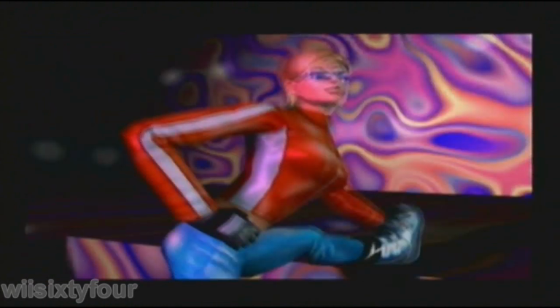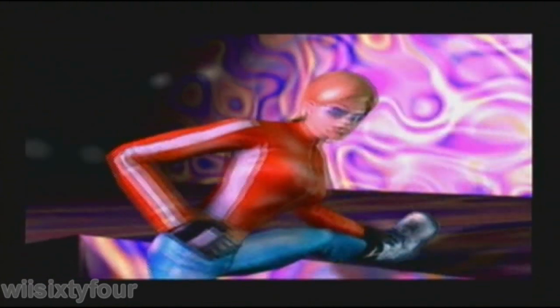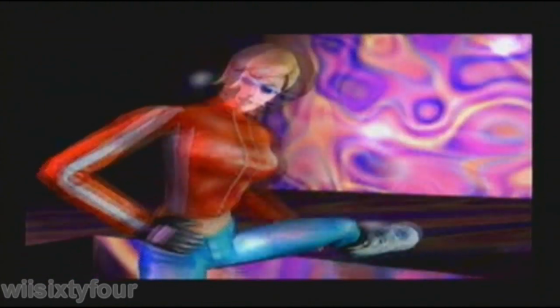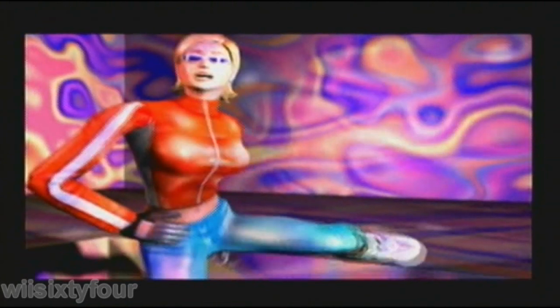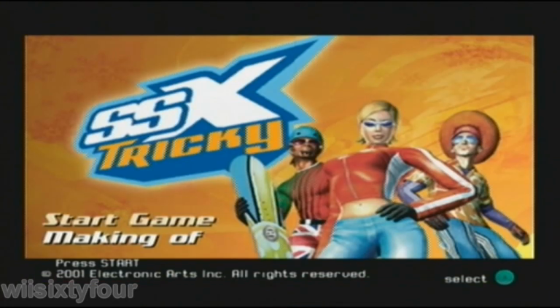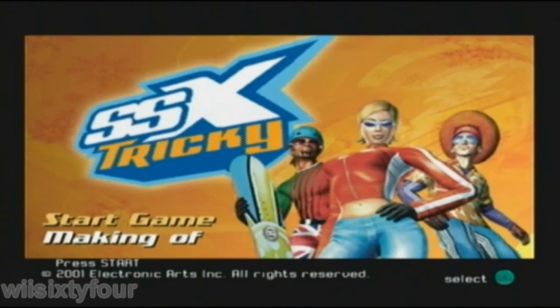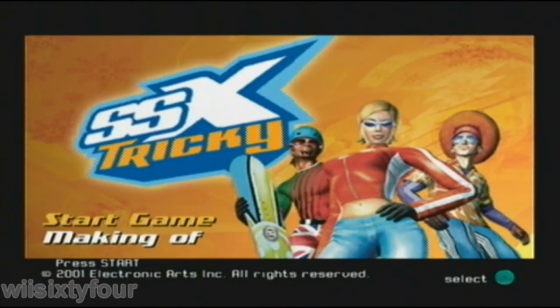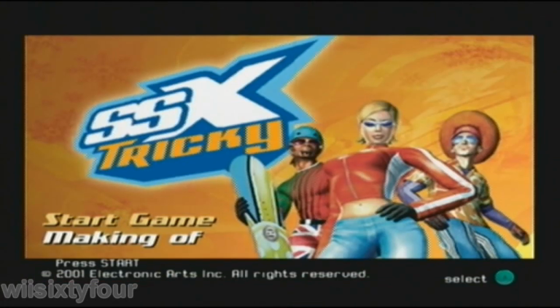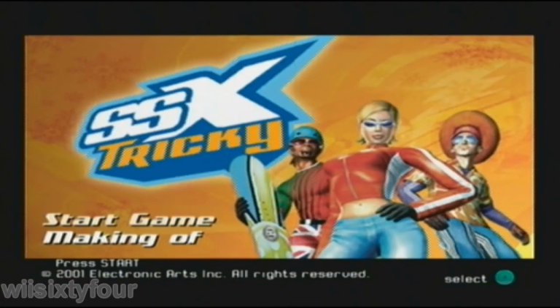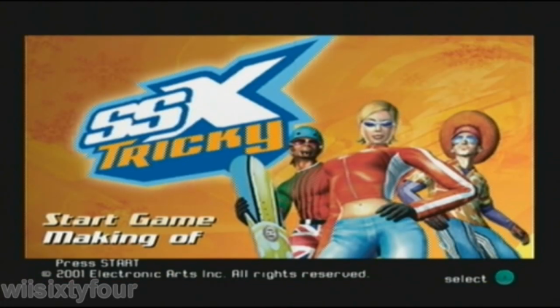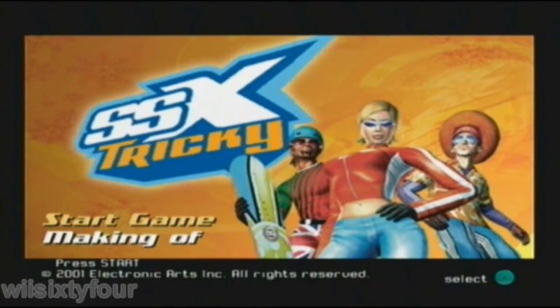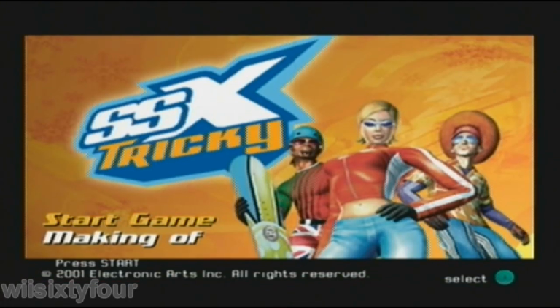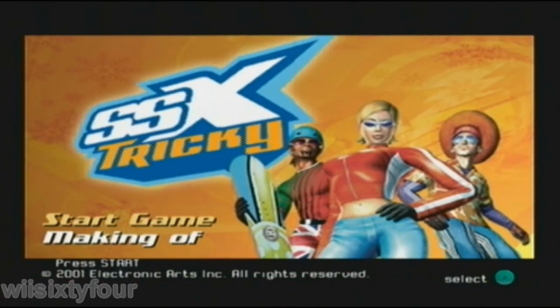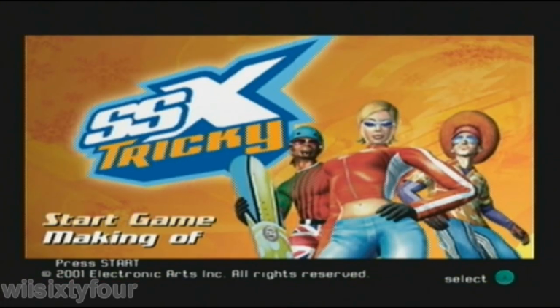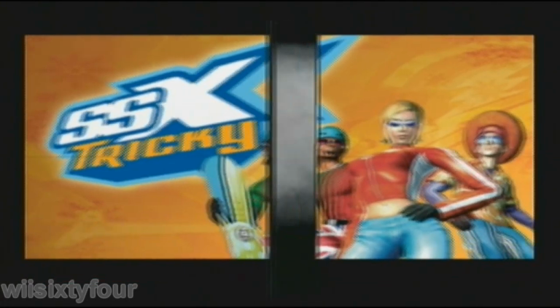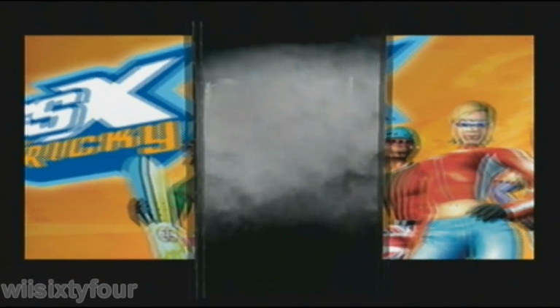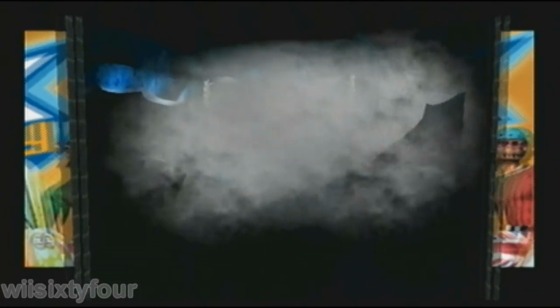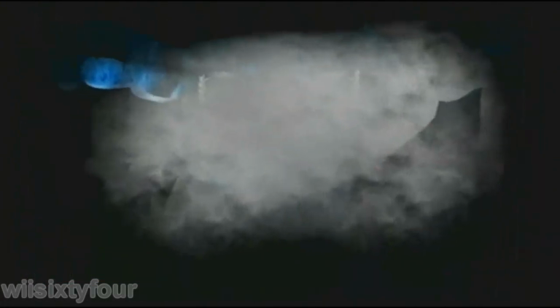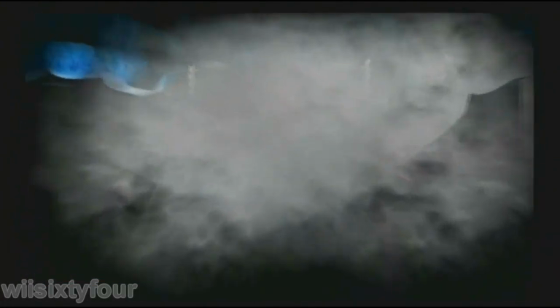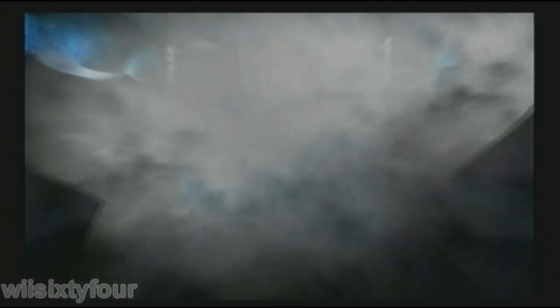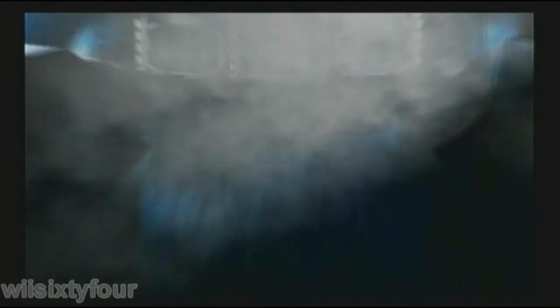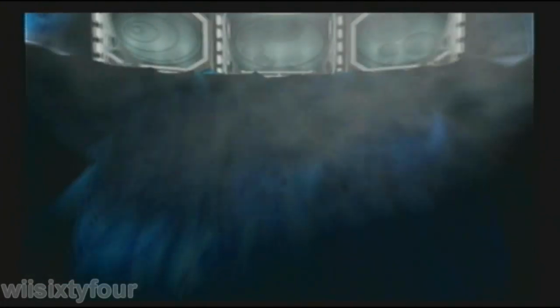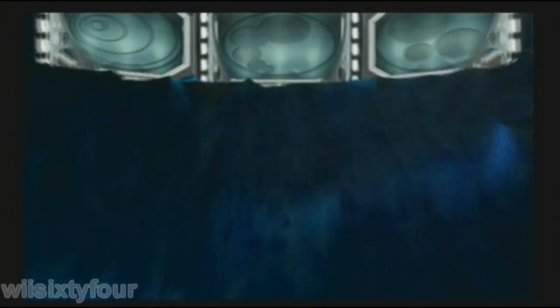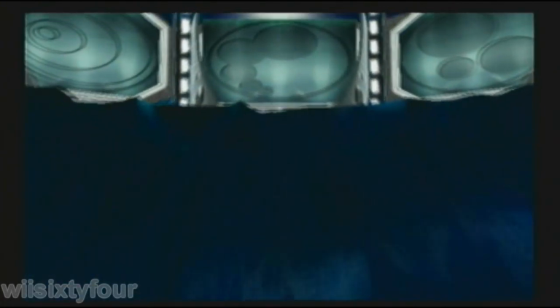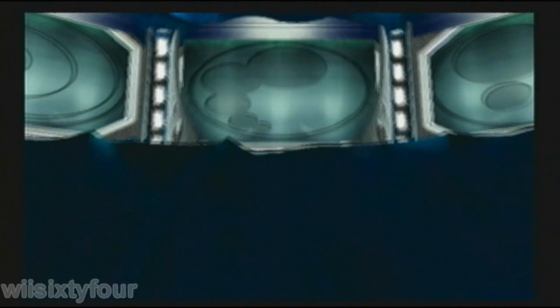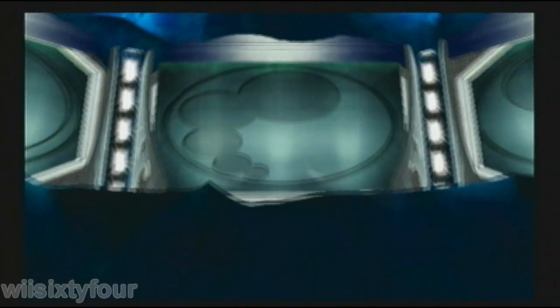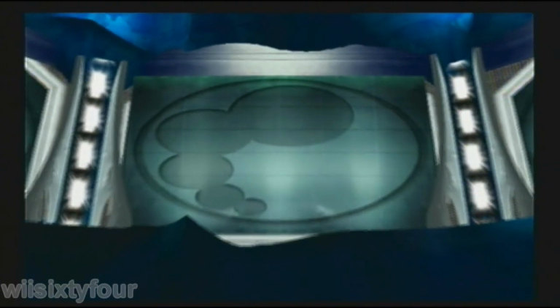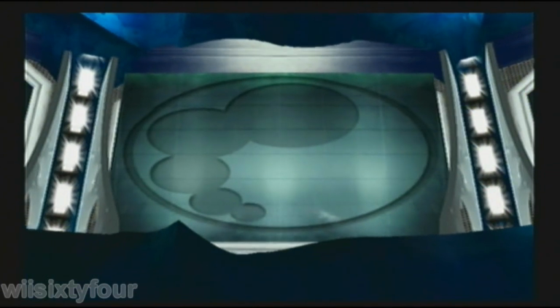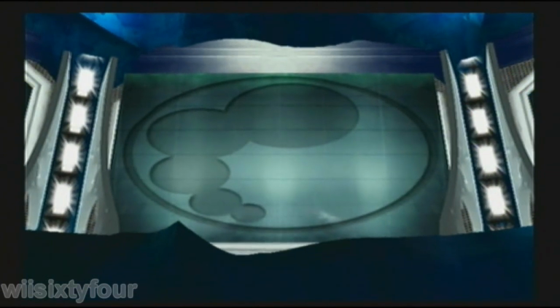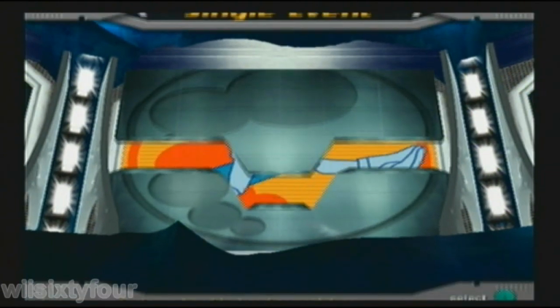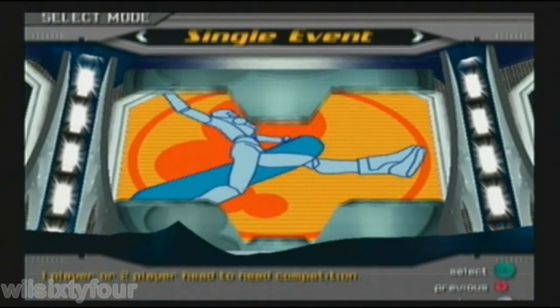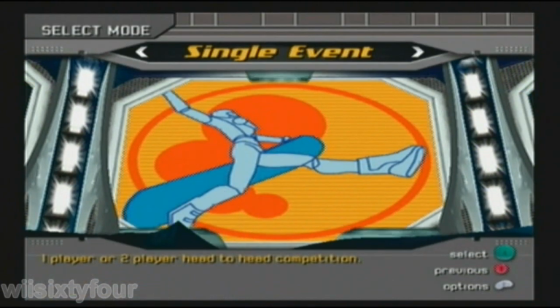The game loads, and I already took the disk out, so as you can see it's loading from my USB.